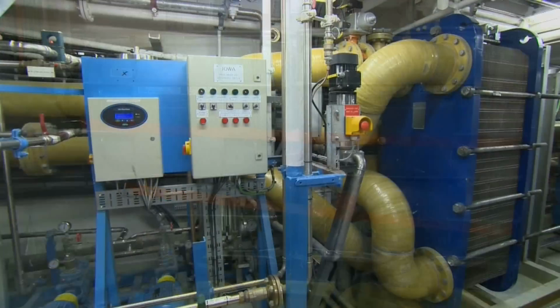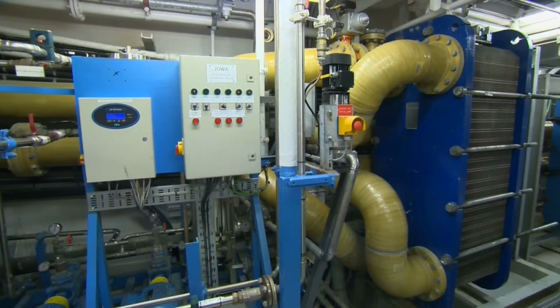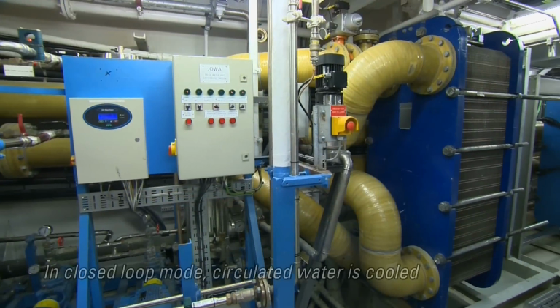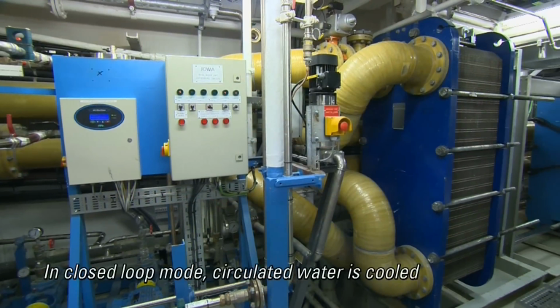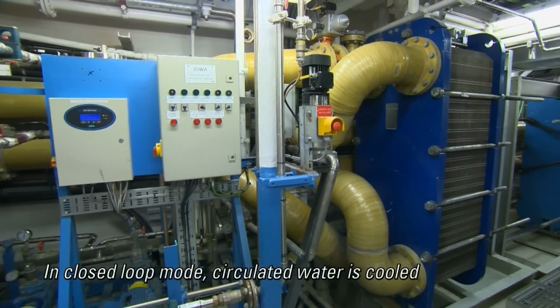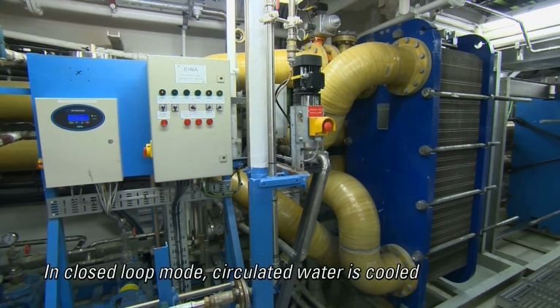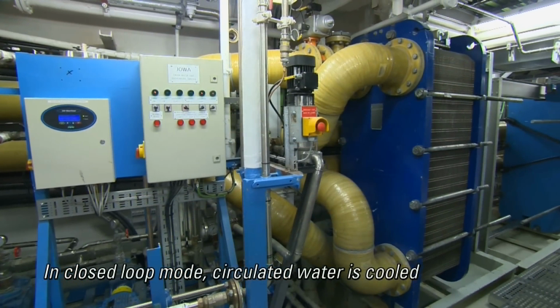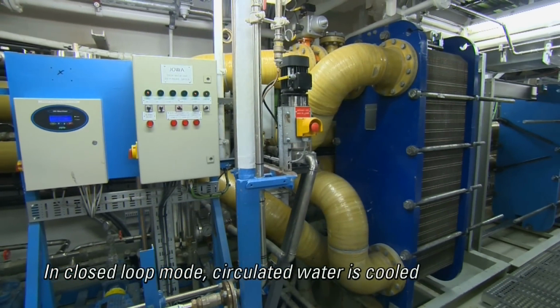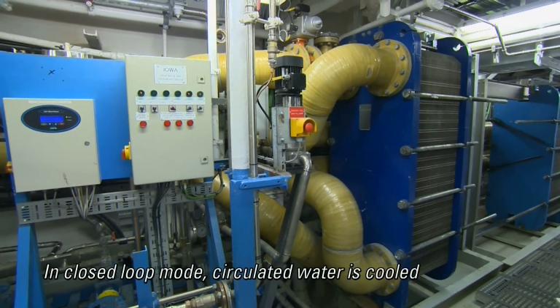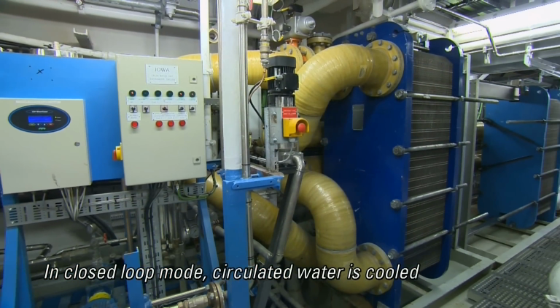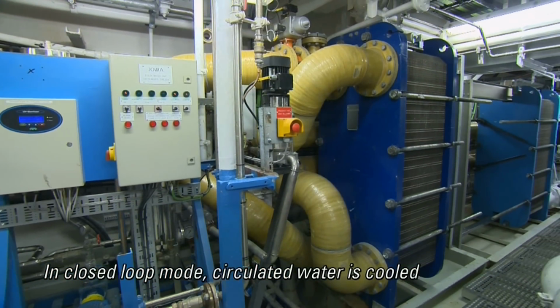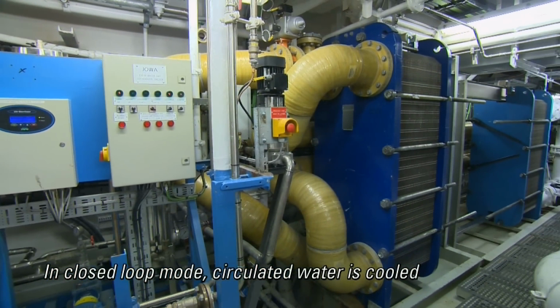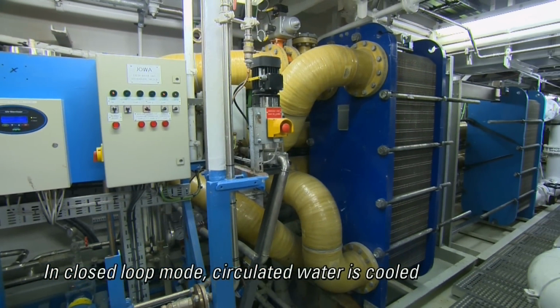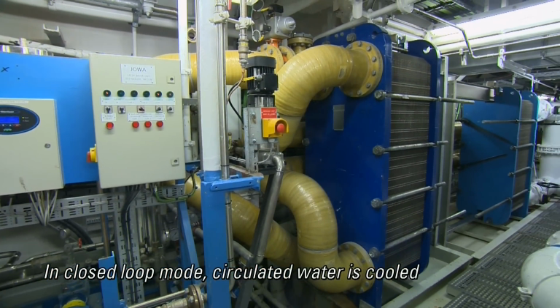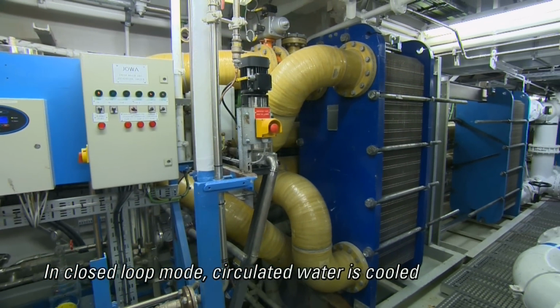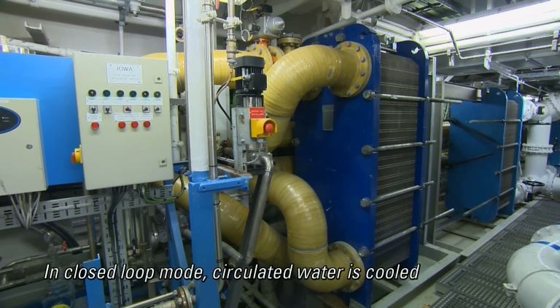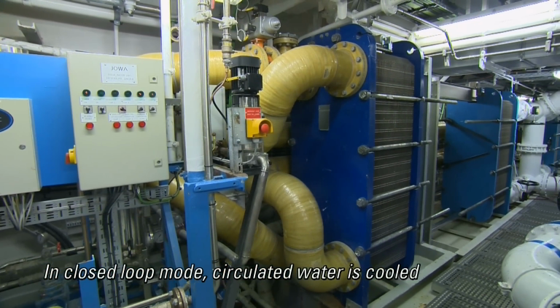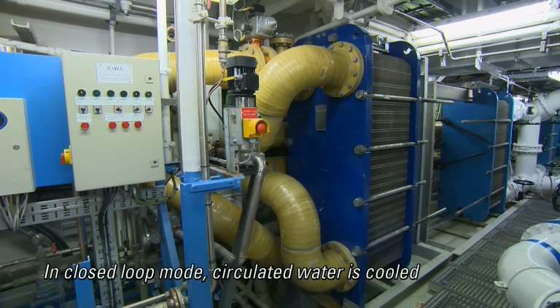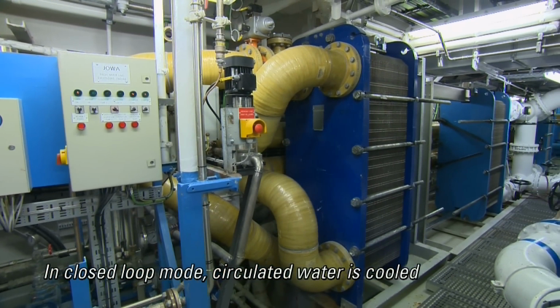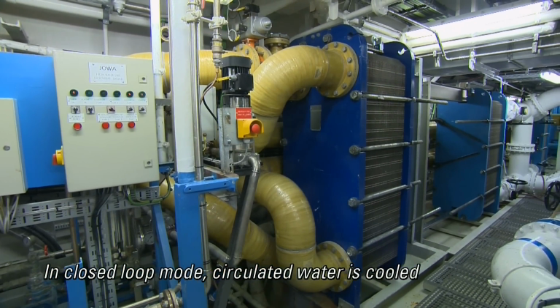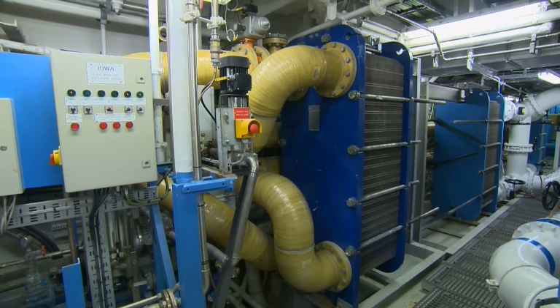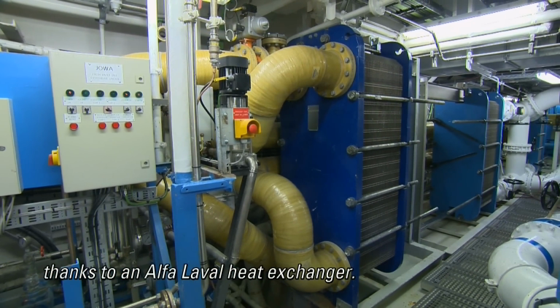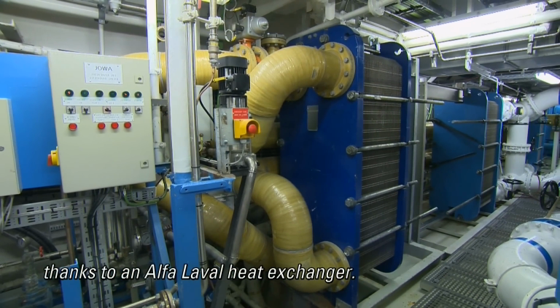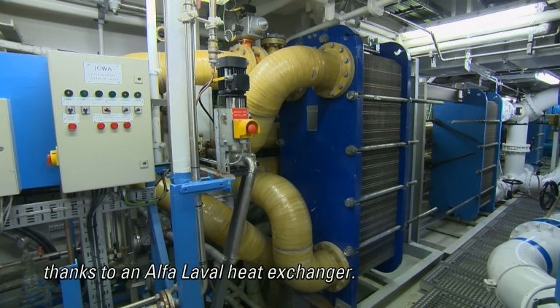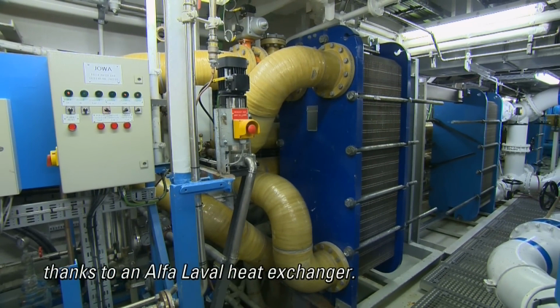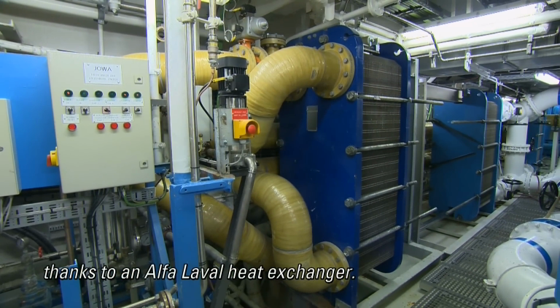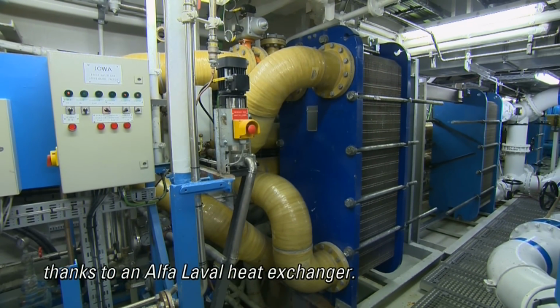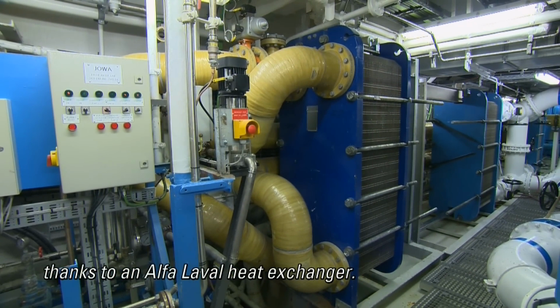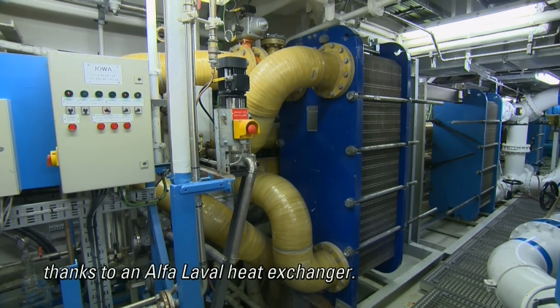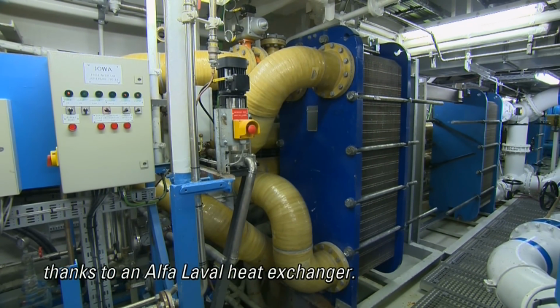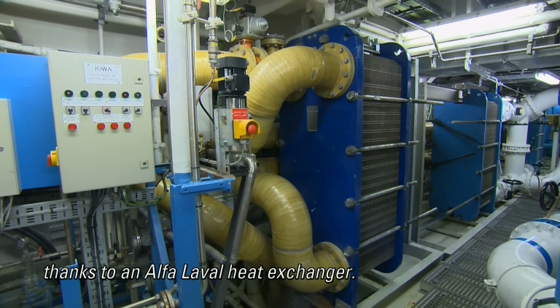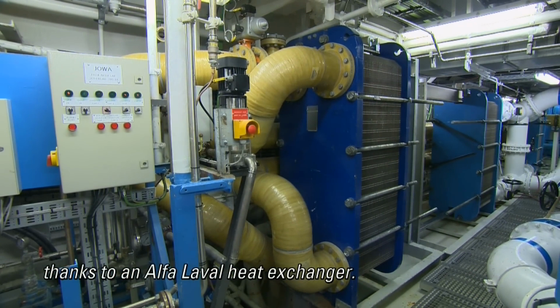In closed loop mode, circulated water is cooled thanks to an Alfa Laval heat exchanger.